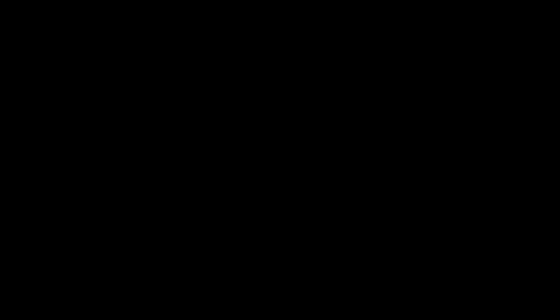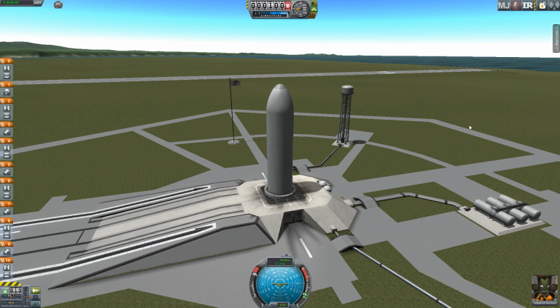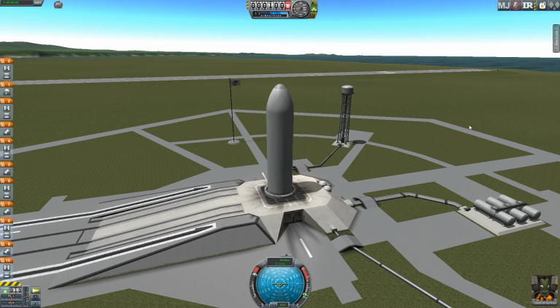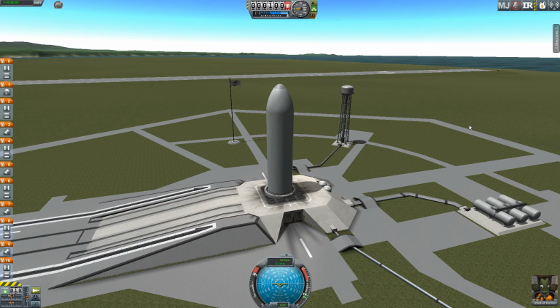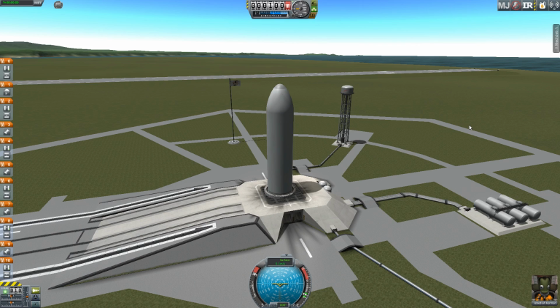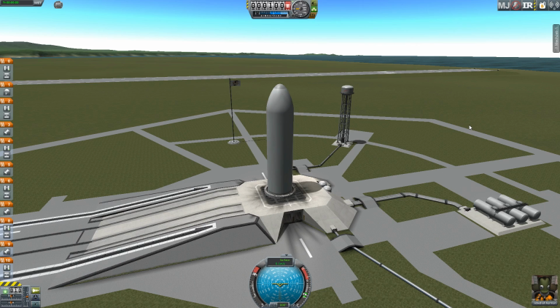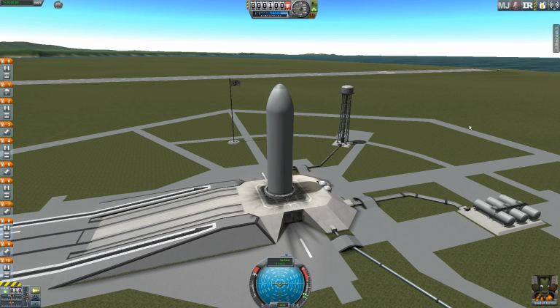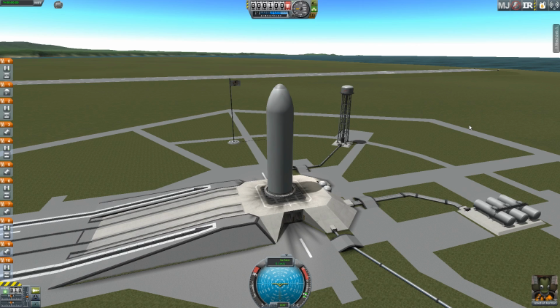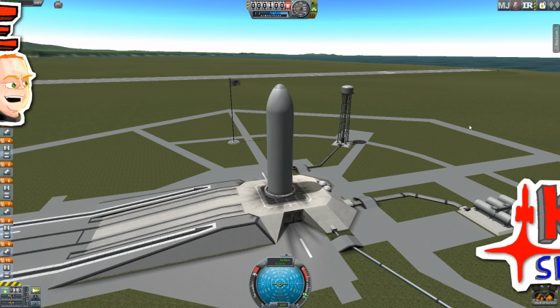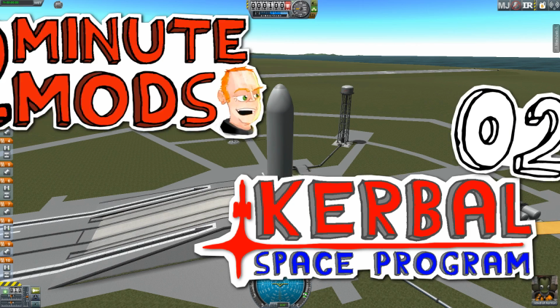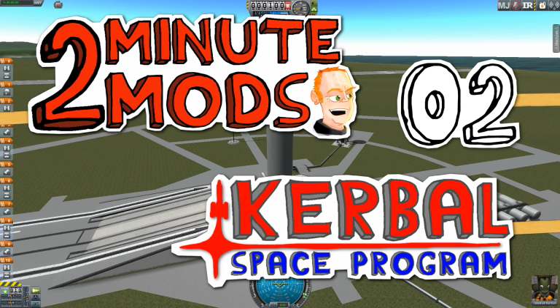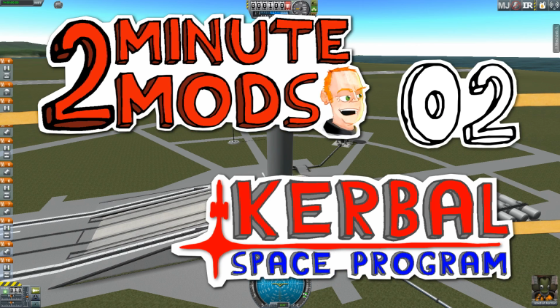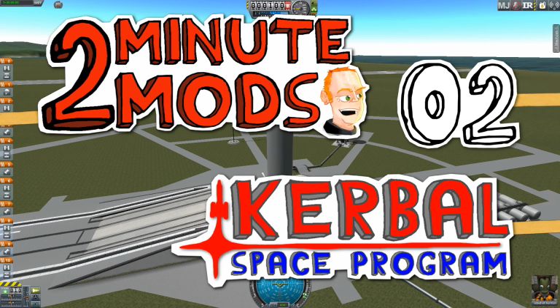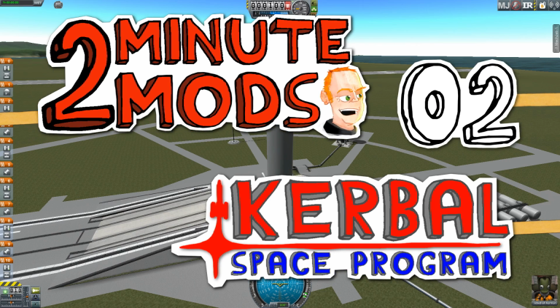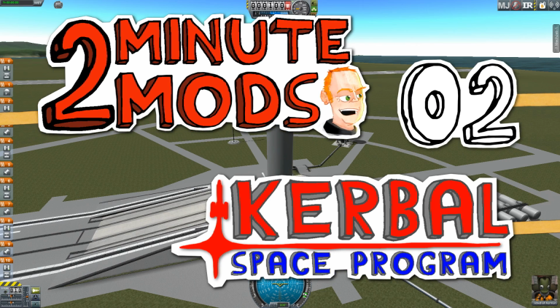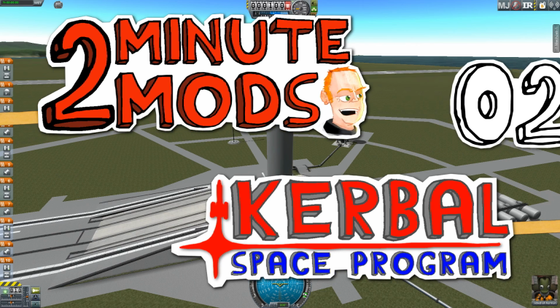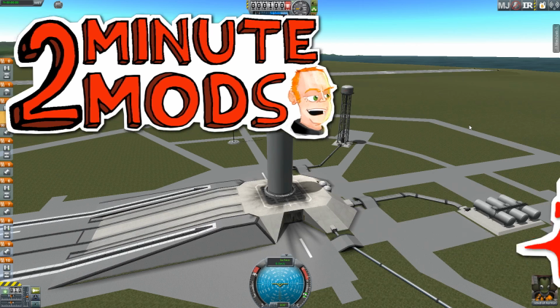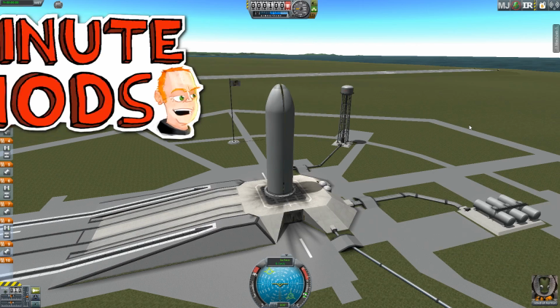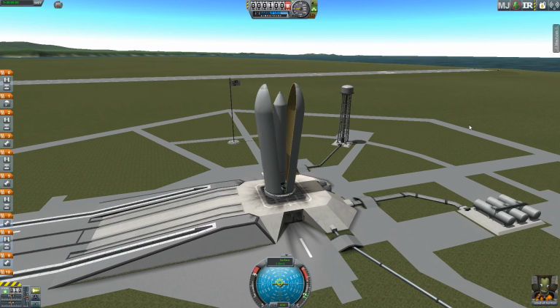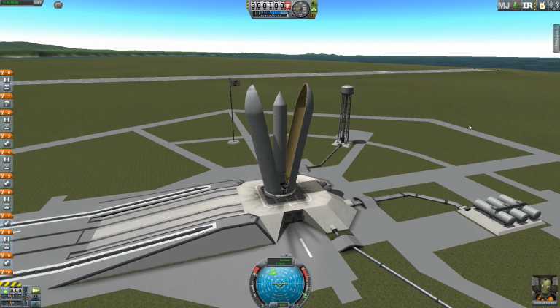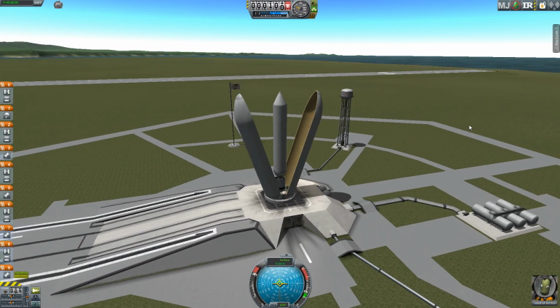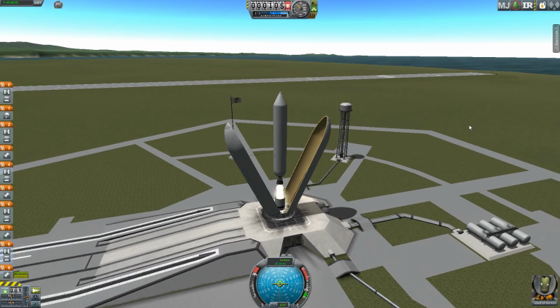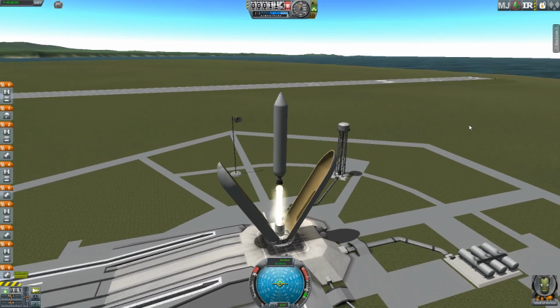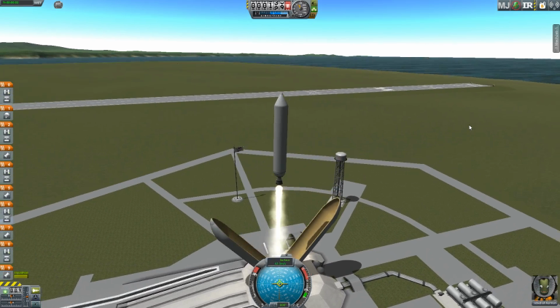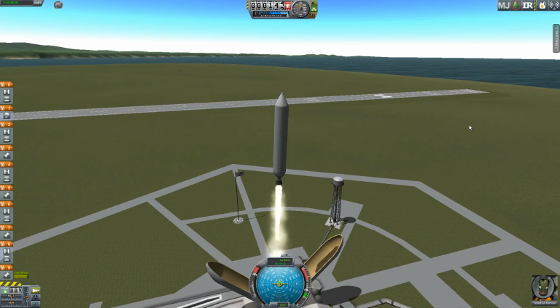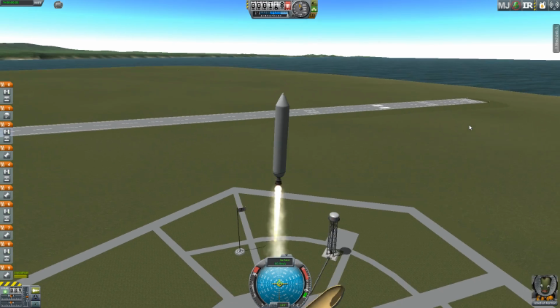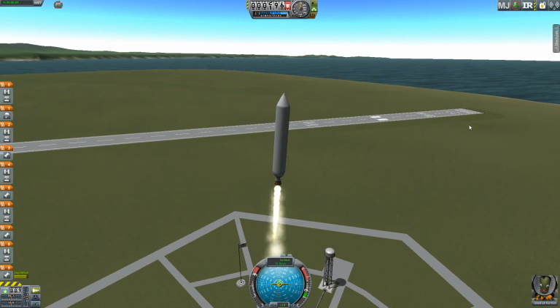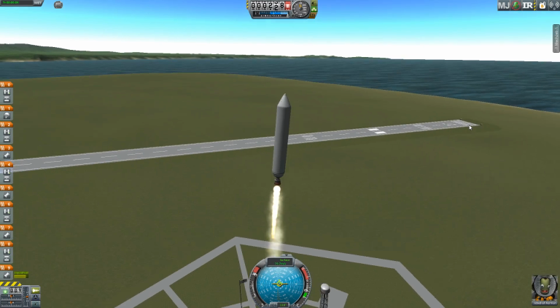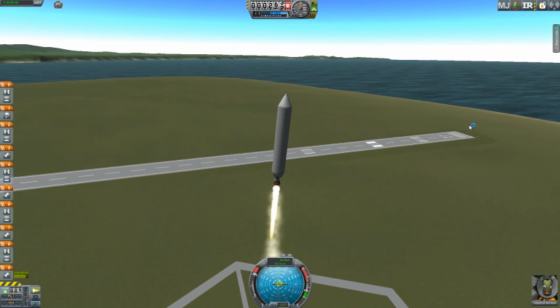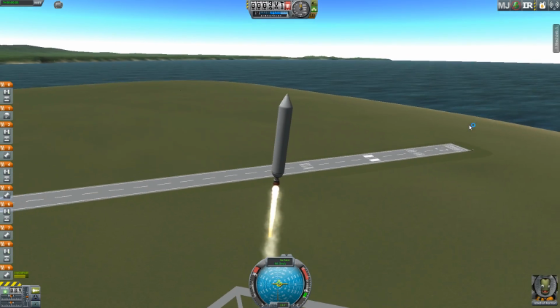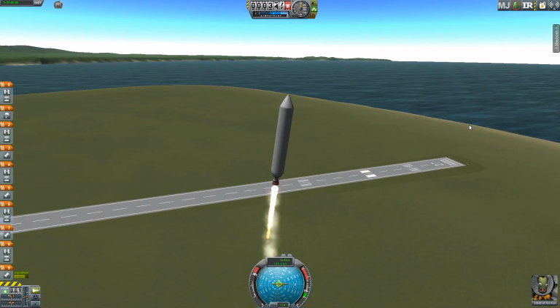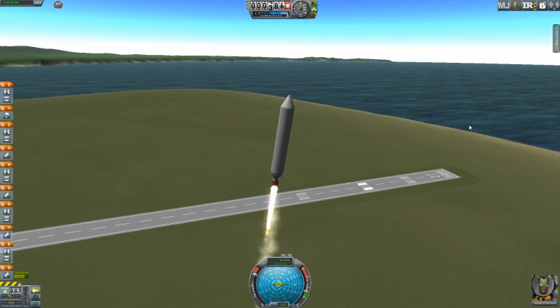Hello and welcome to Two Minute Mods with TinyPirate. Today we're looking at Procedural Fairings by eDog.